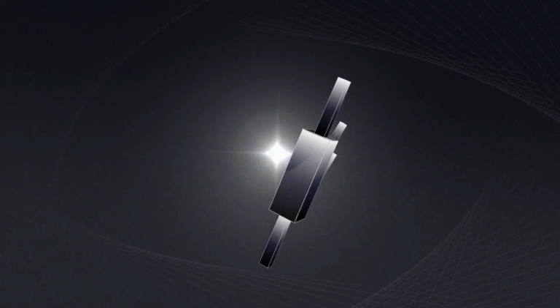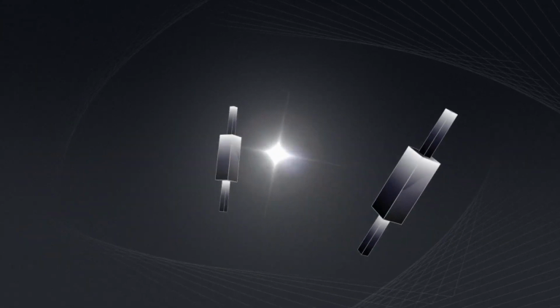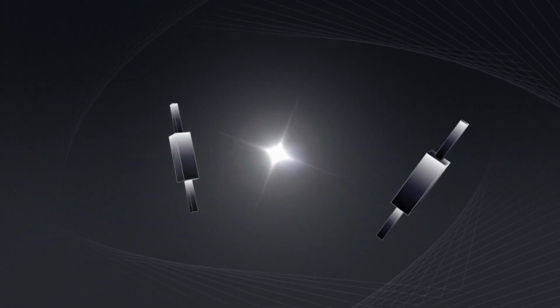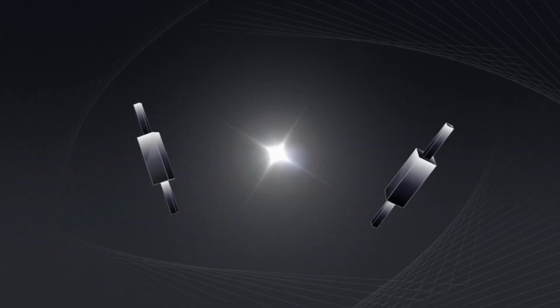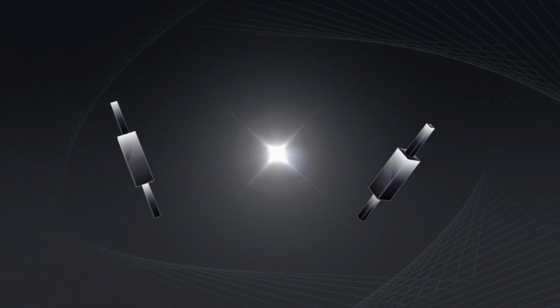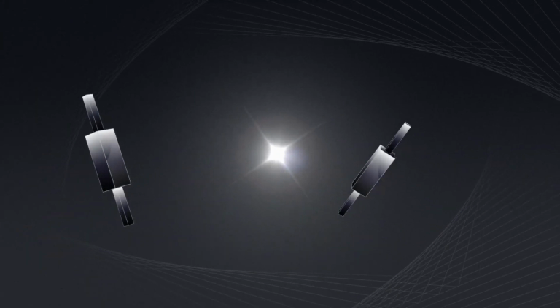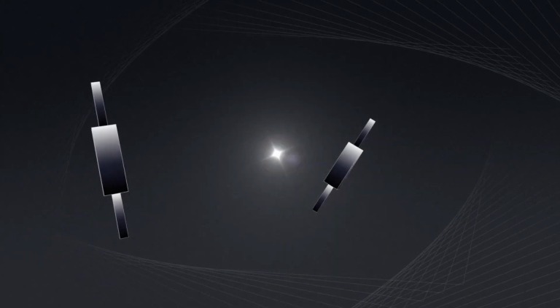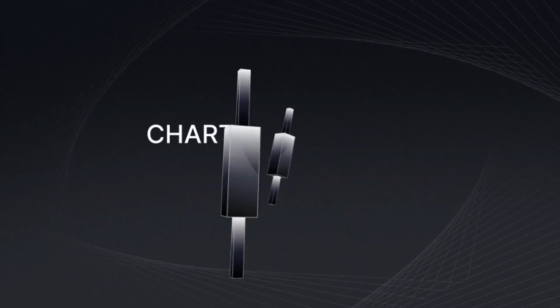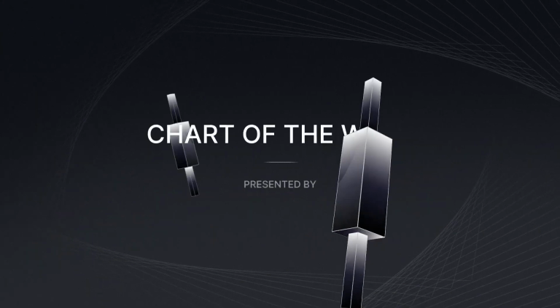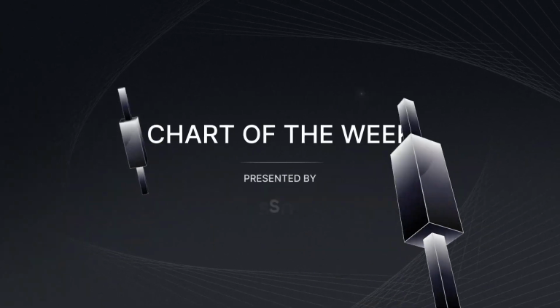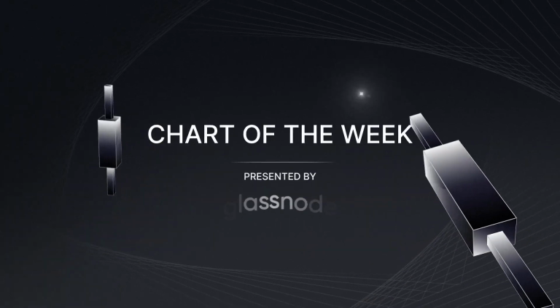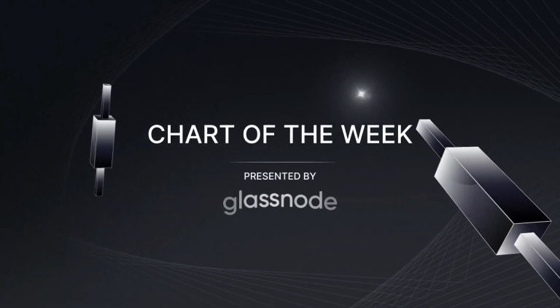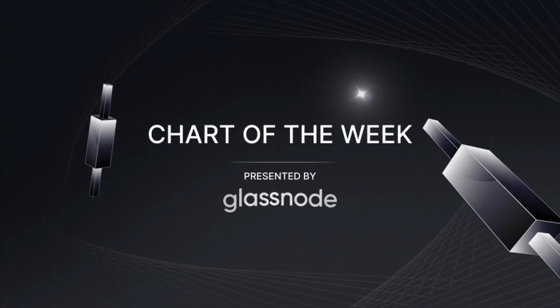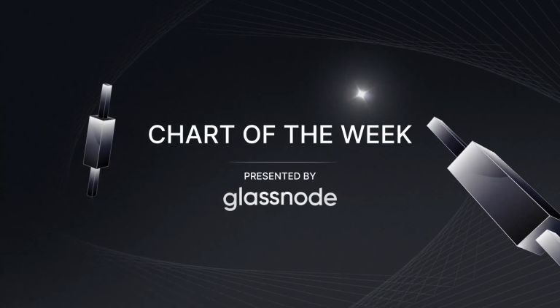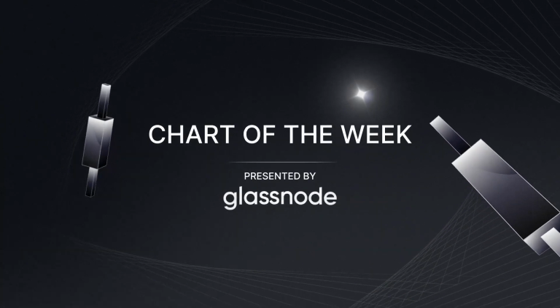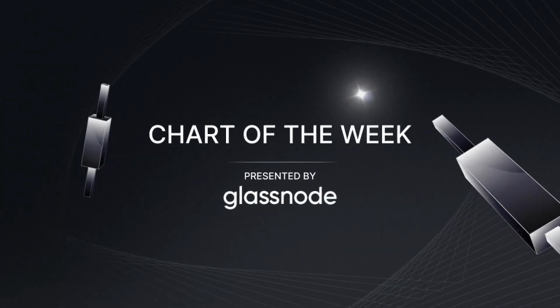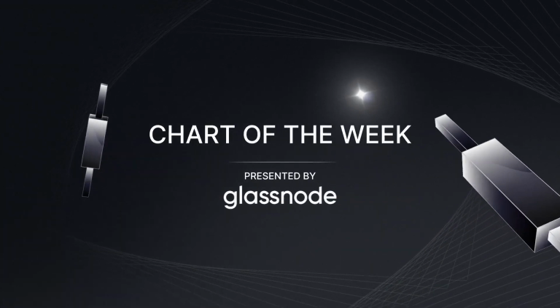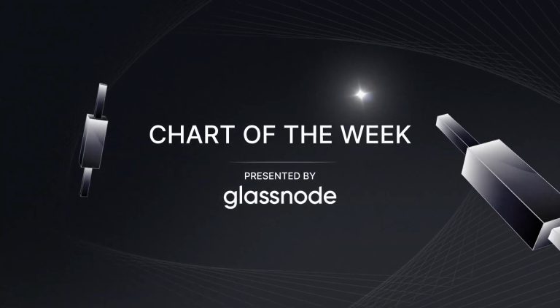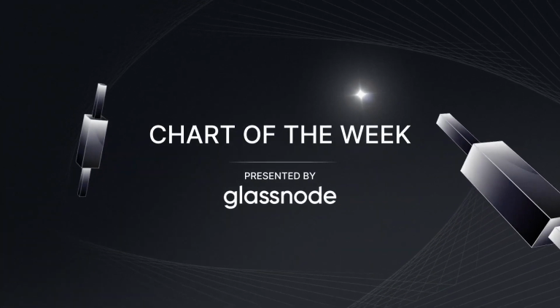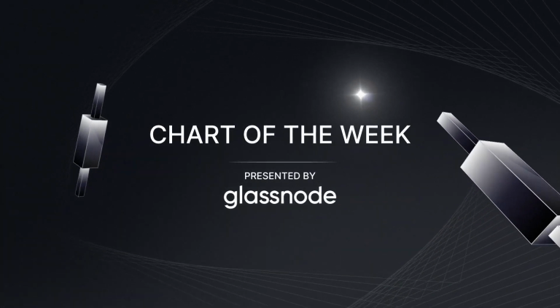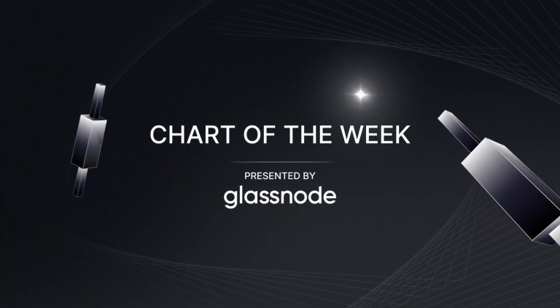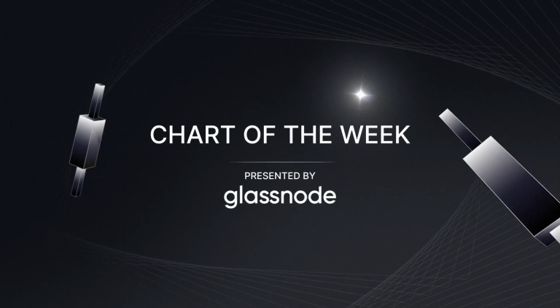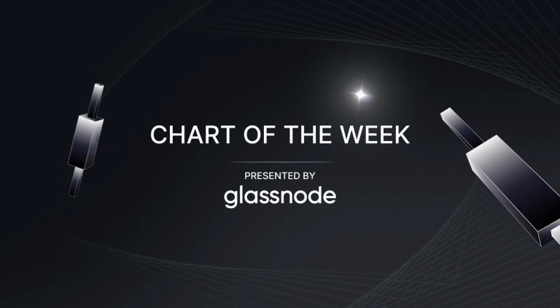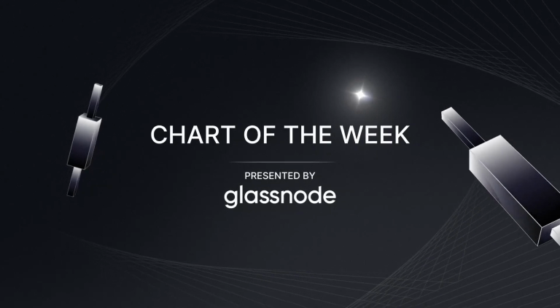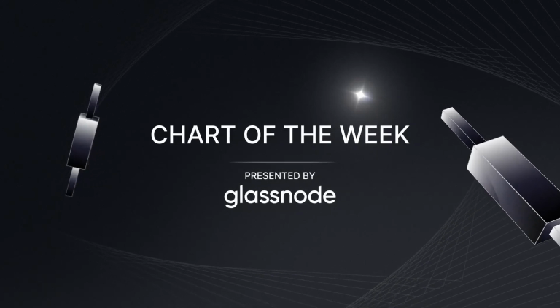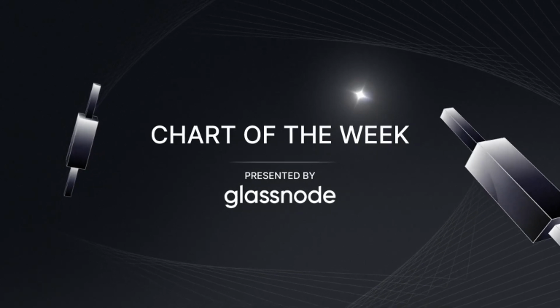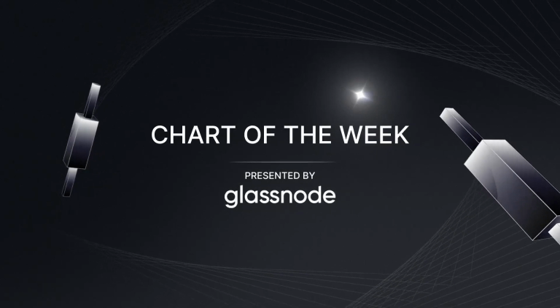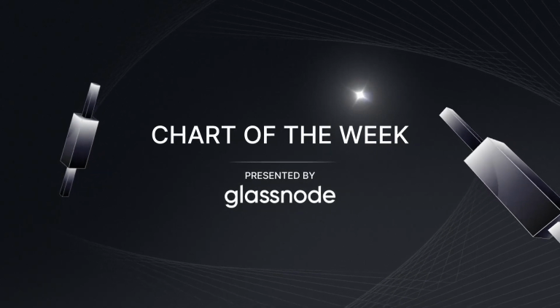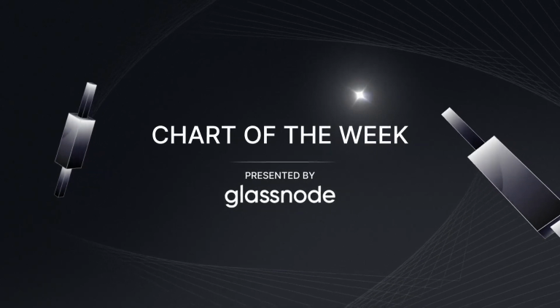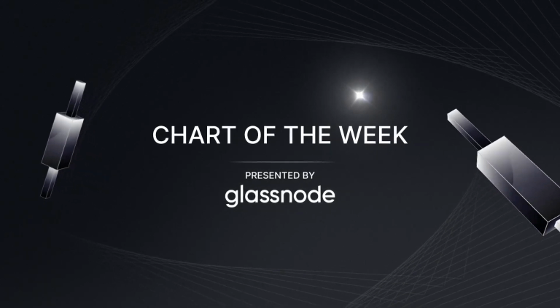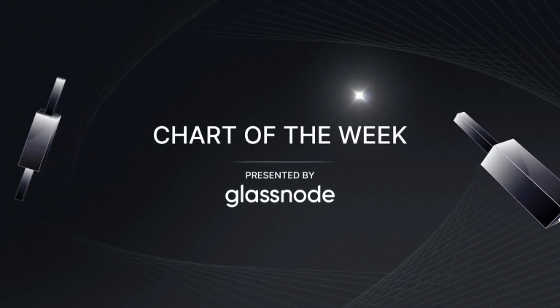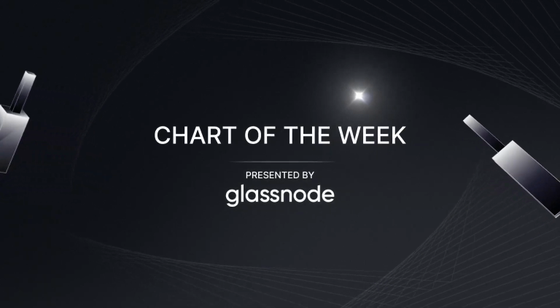The chart of the week is presented by Glassnode, the leading on-chain intelligence platform.